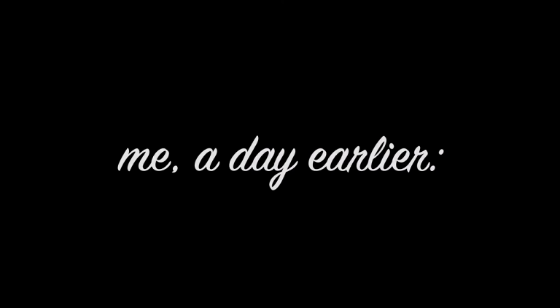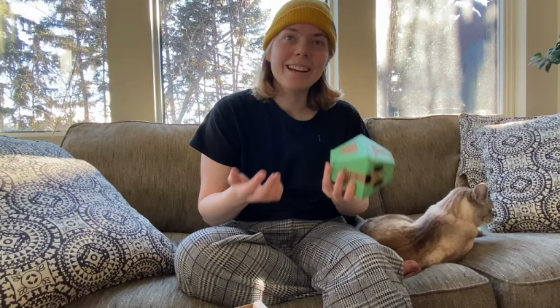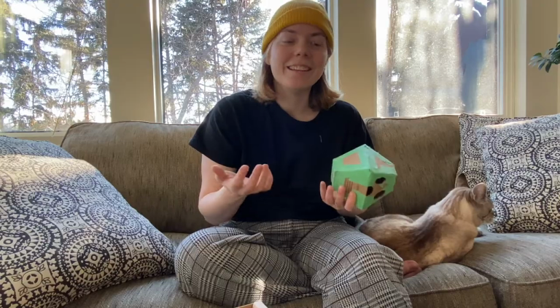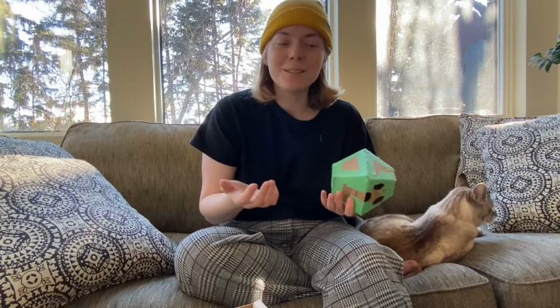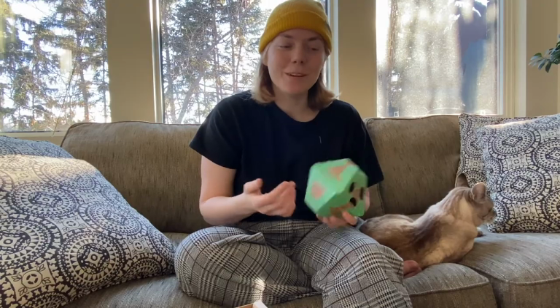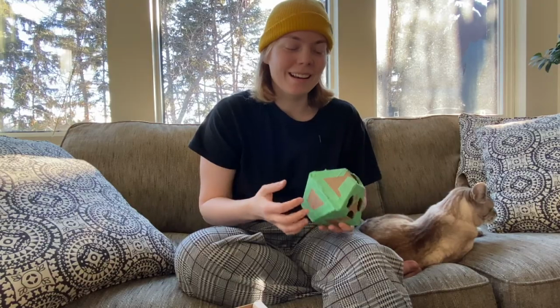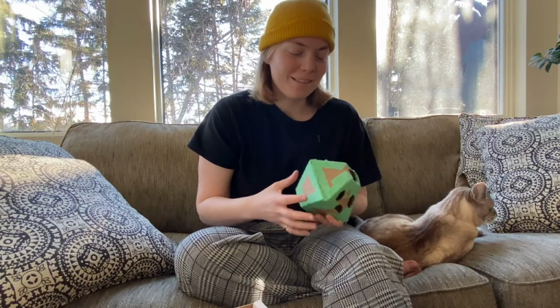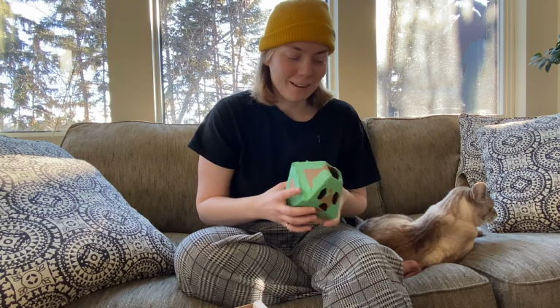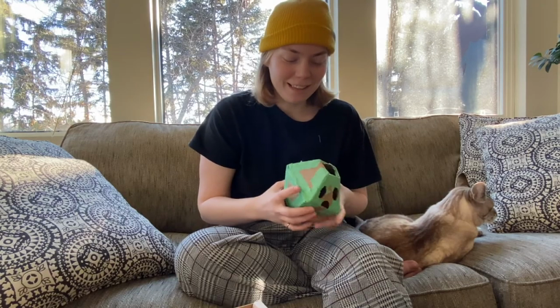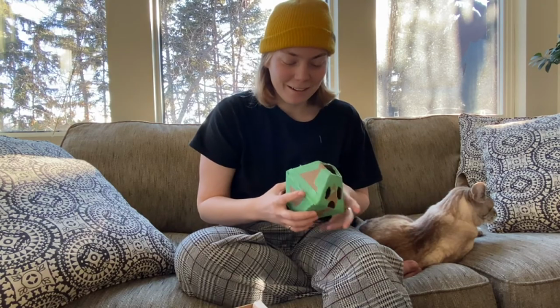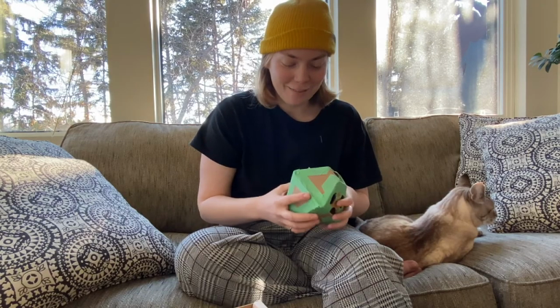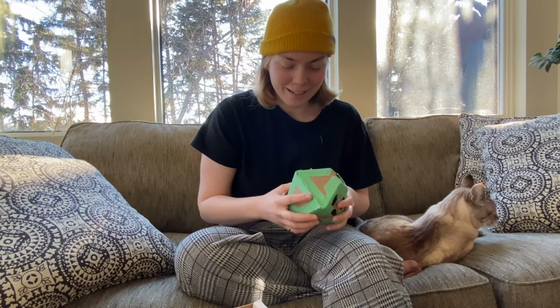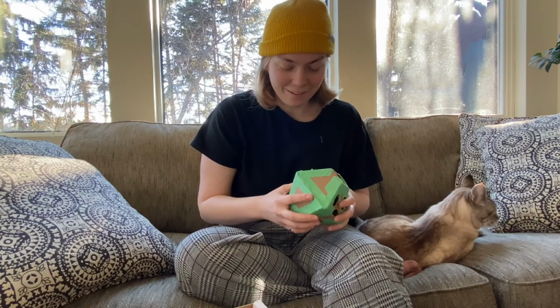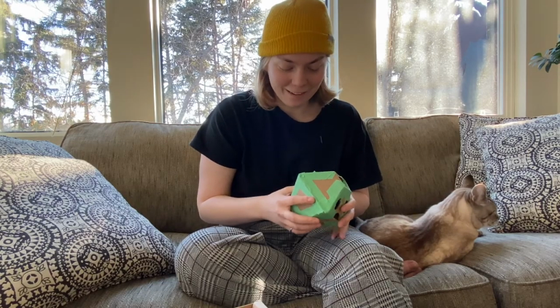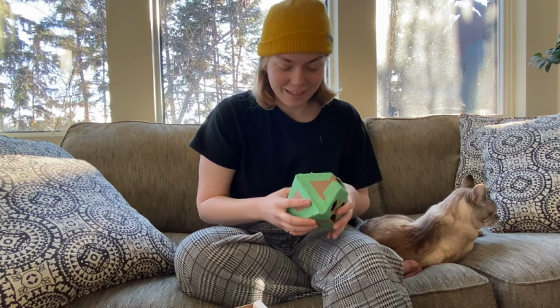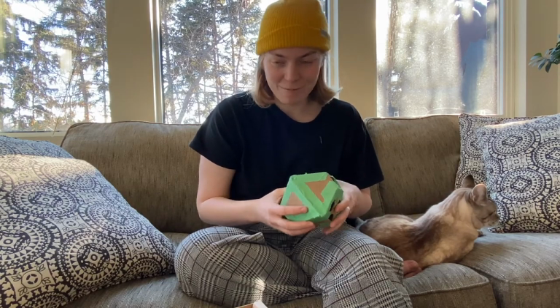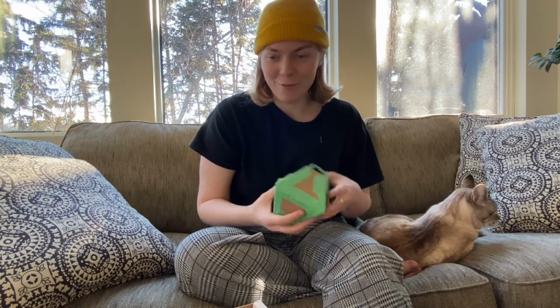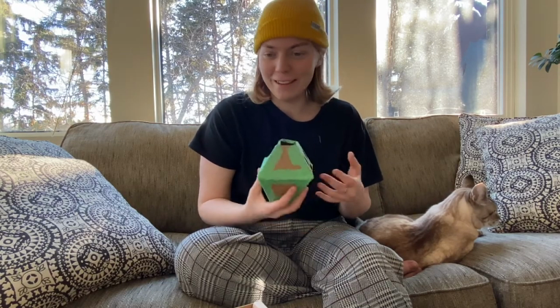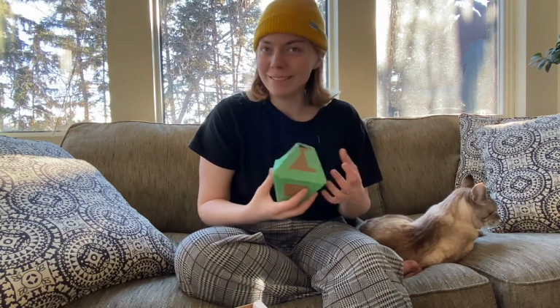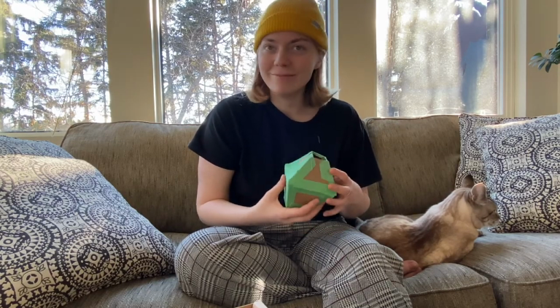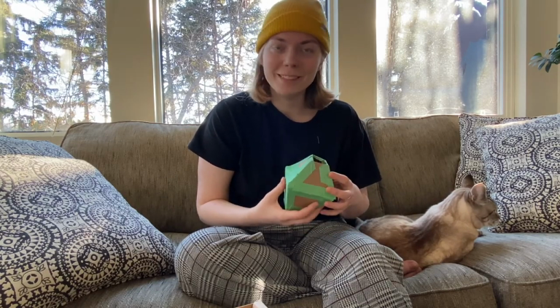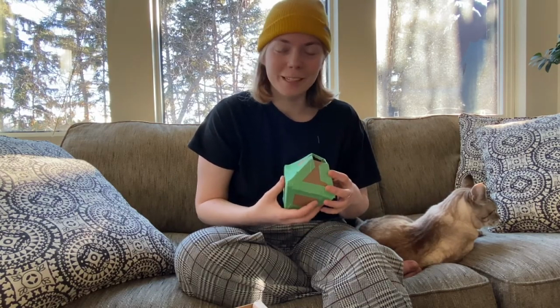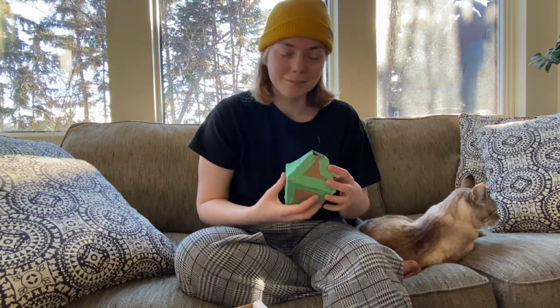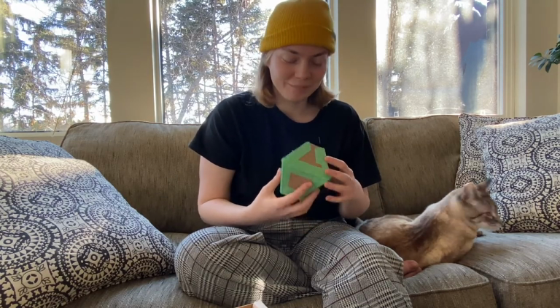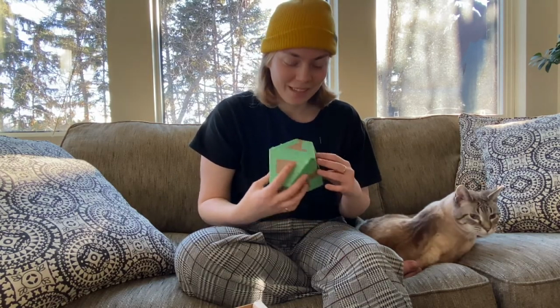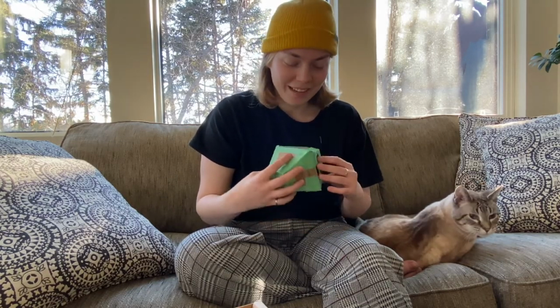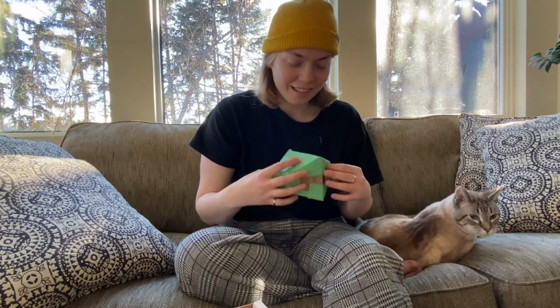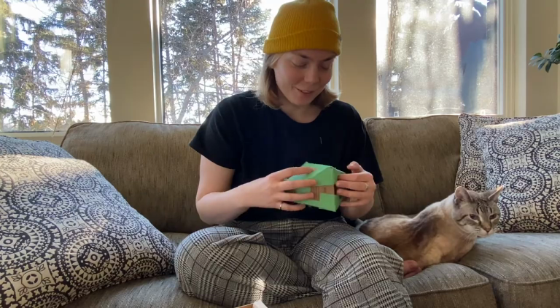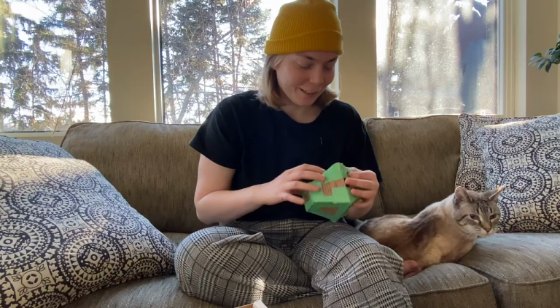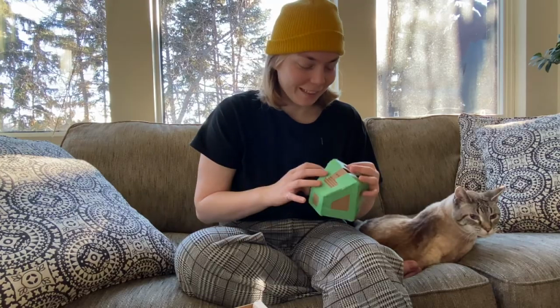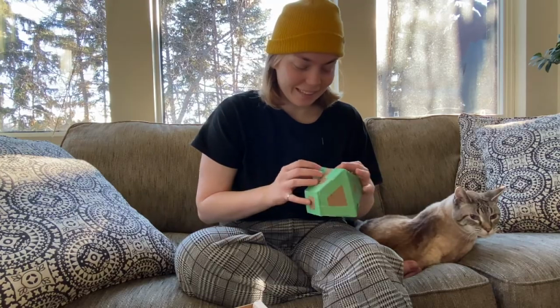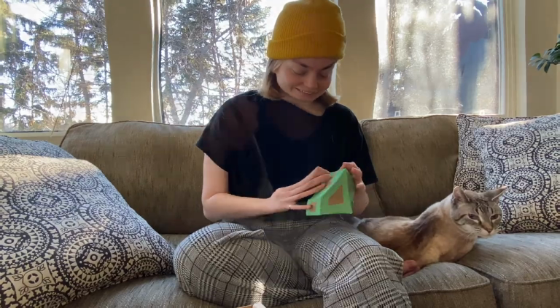This is fun. I forgot that crafting and art can be fun. I love doing stuff like this.